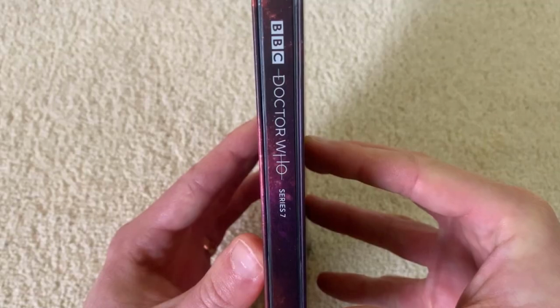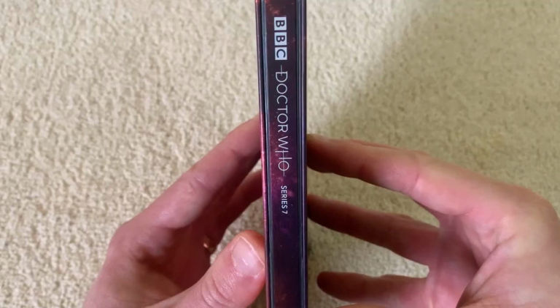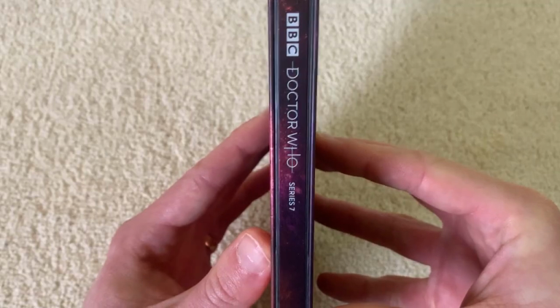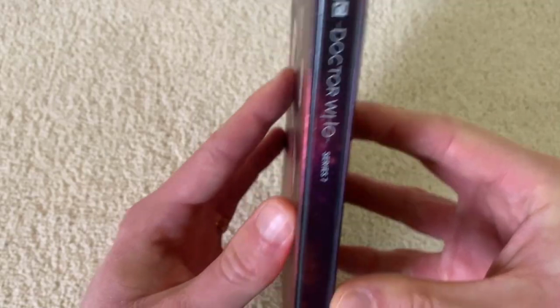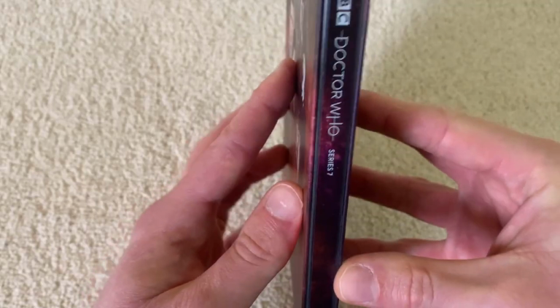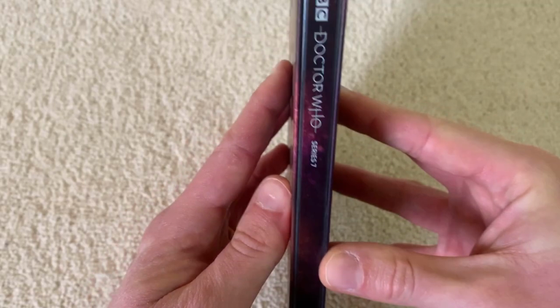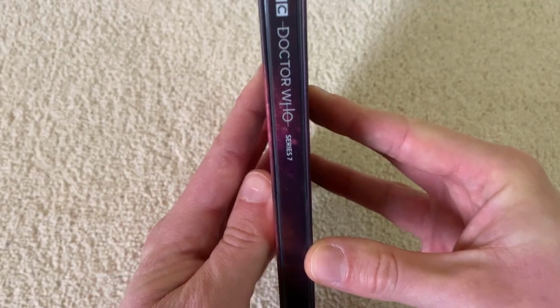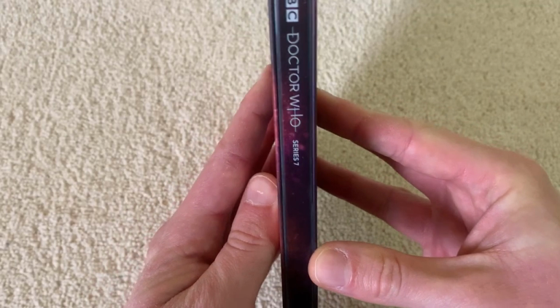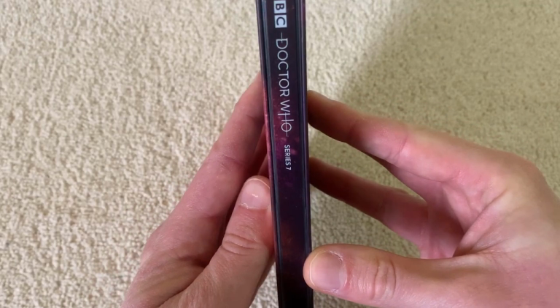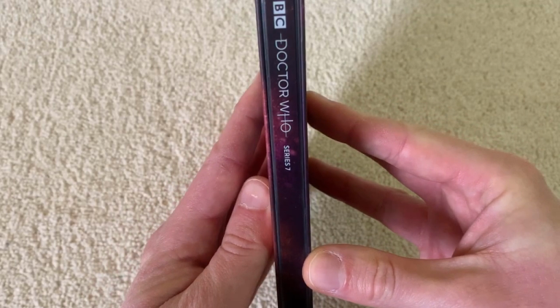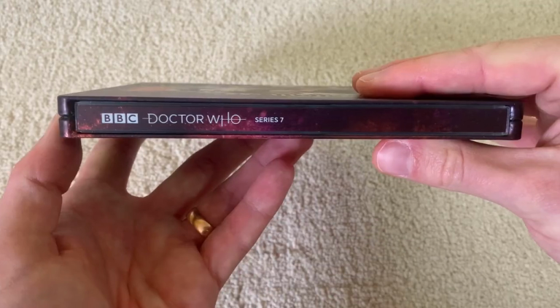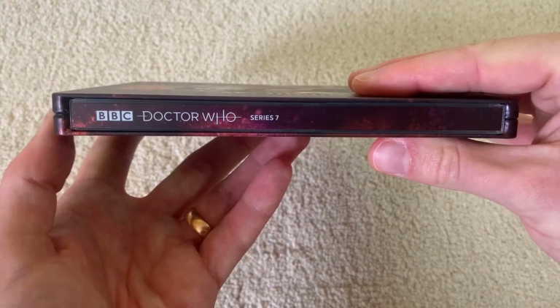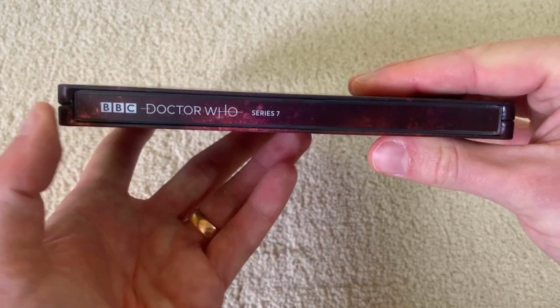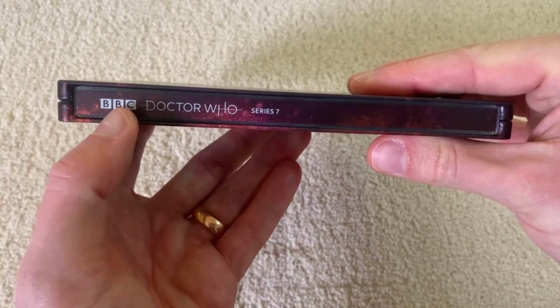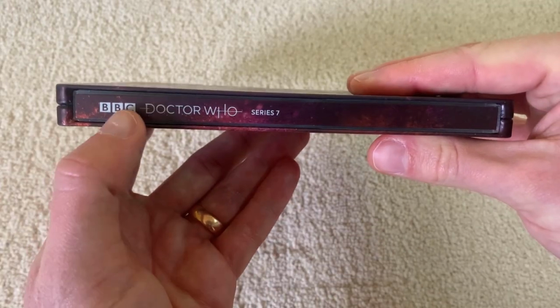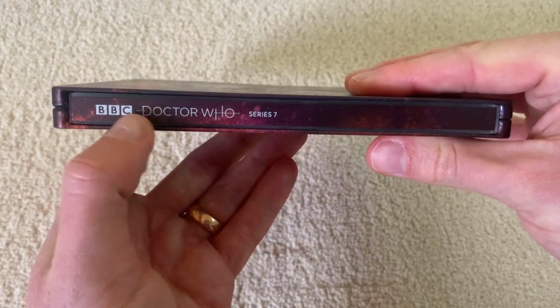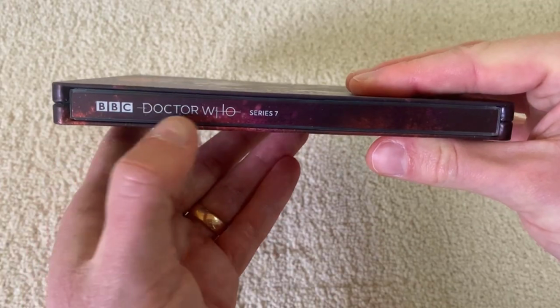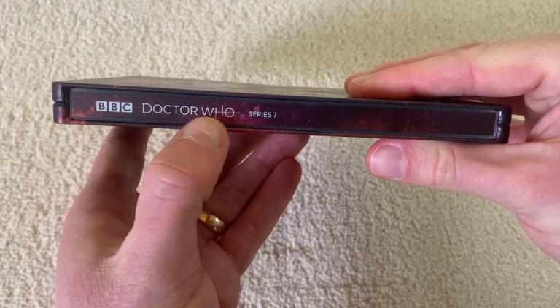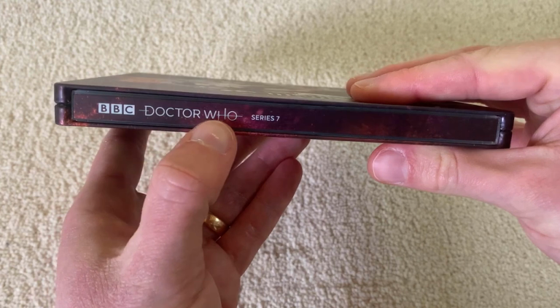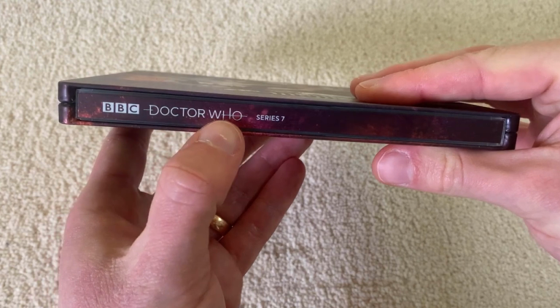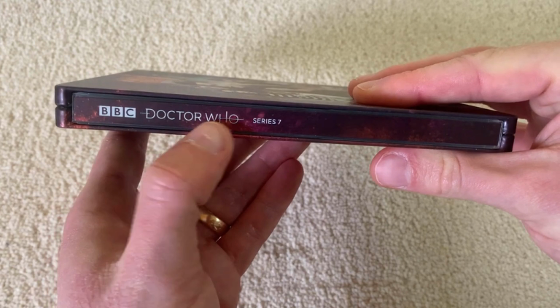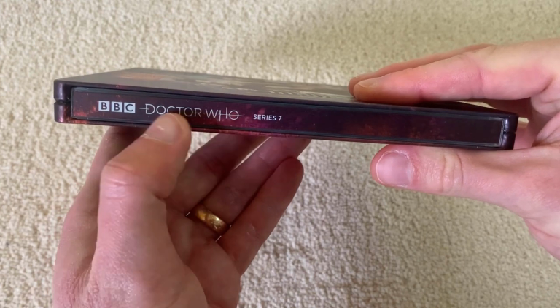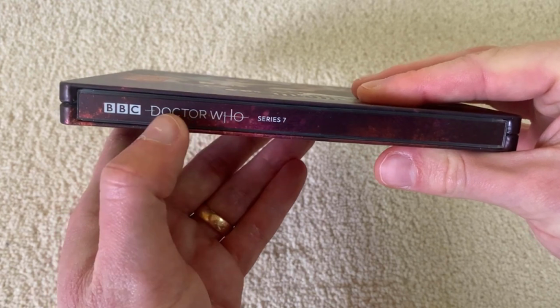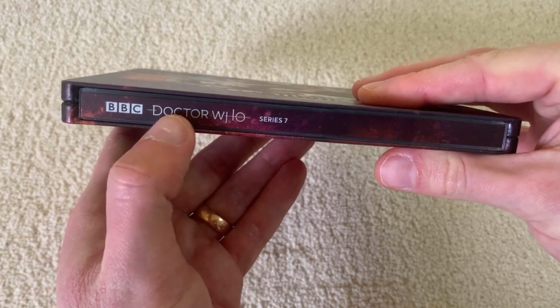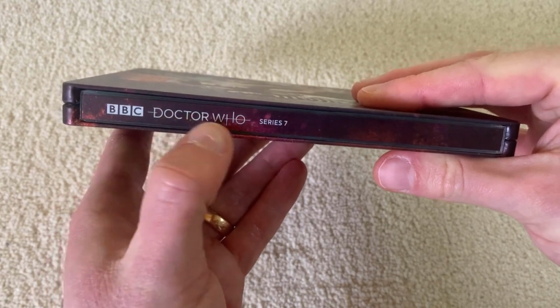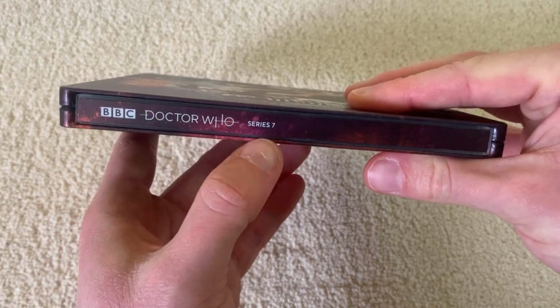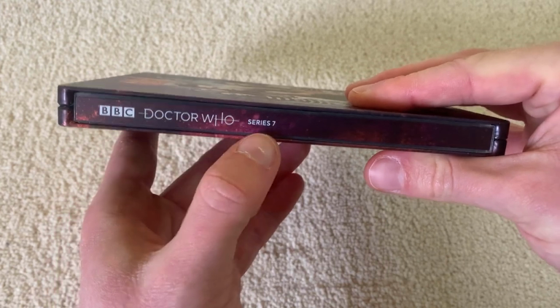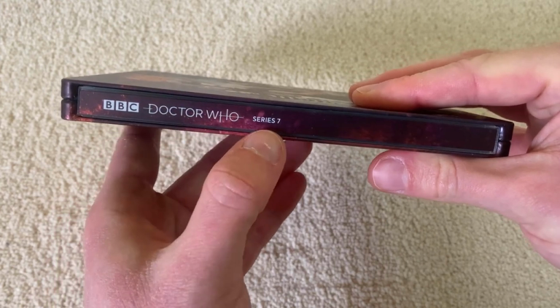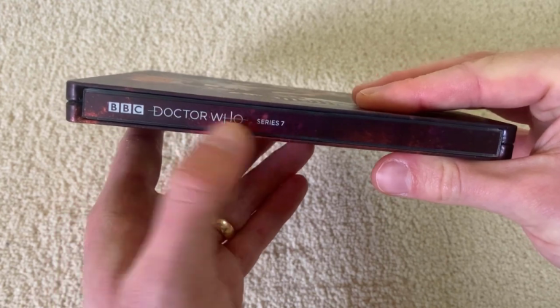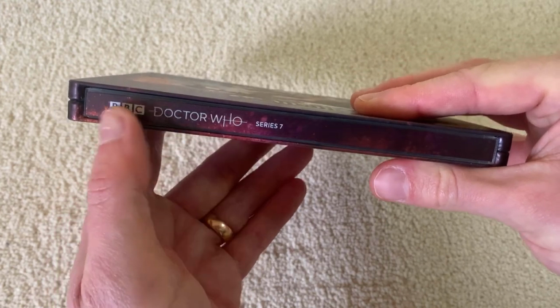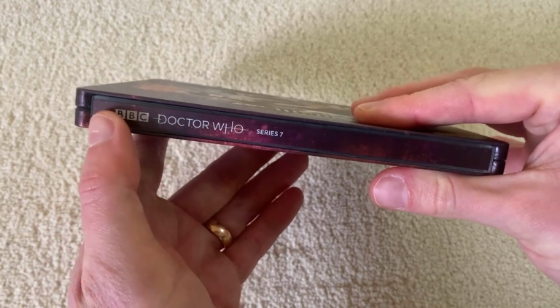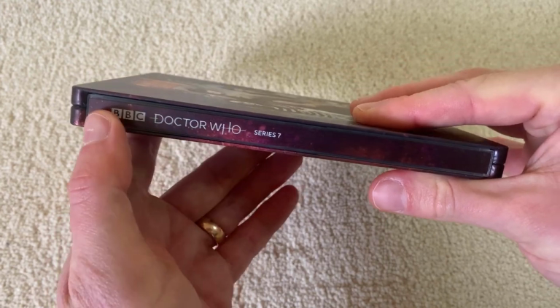And this is the spine. We've got the Jodie Whittaker era logo. Series 7, BBC.